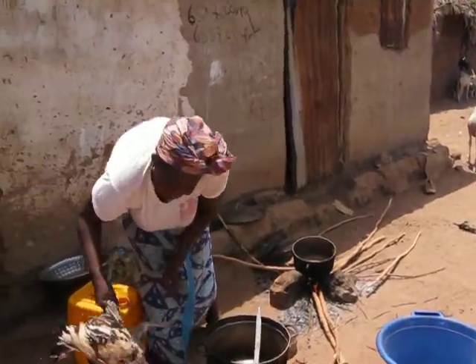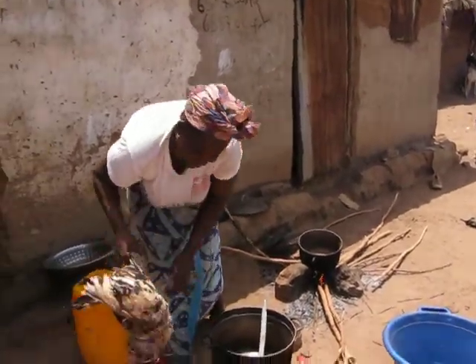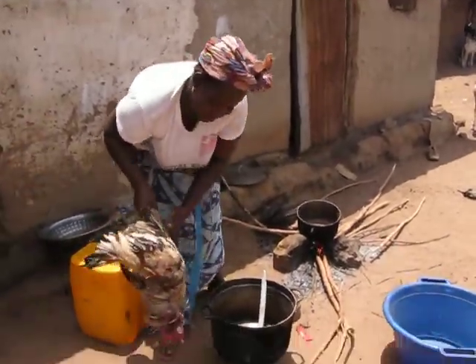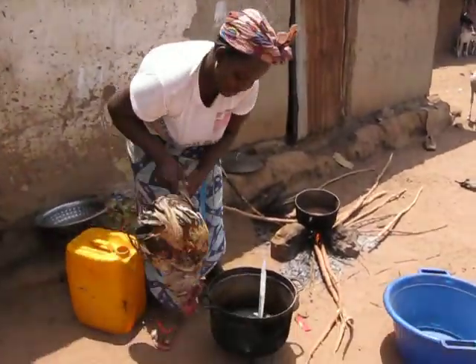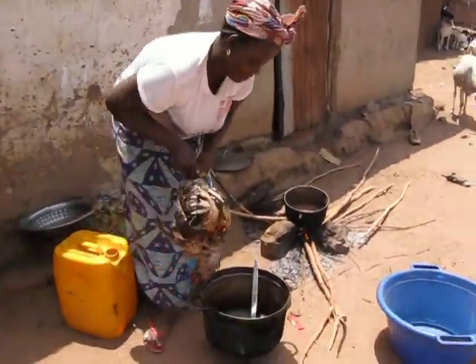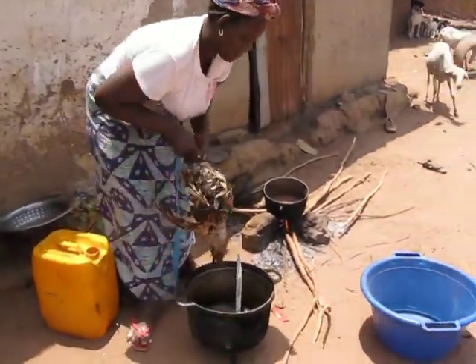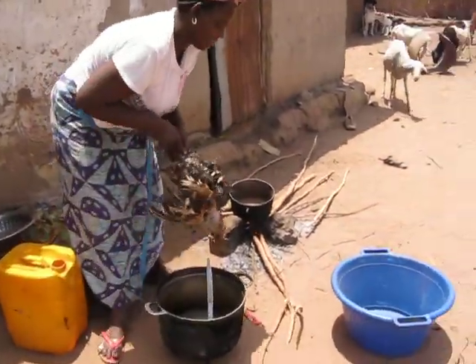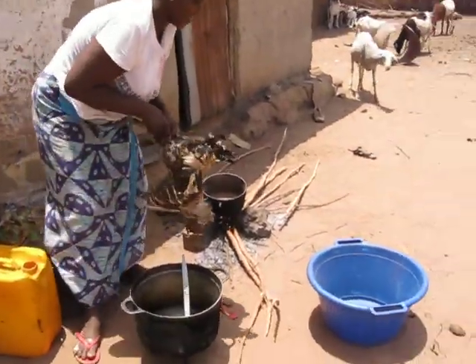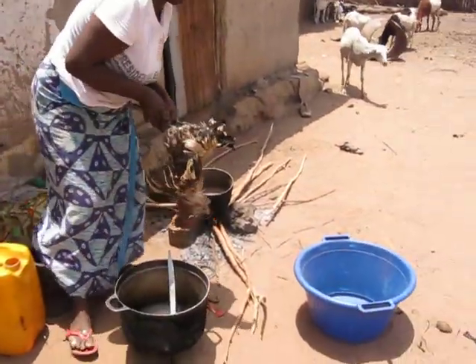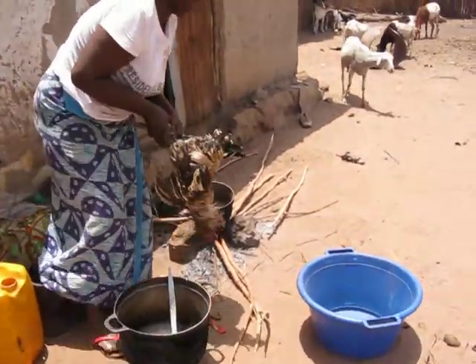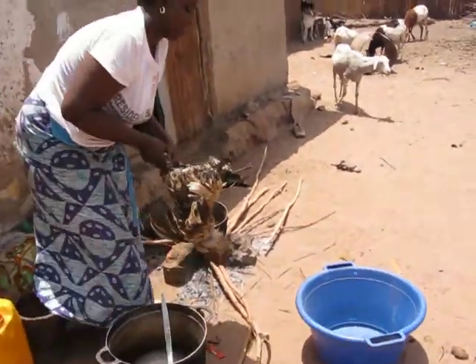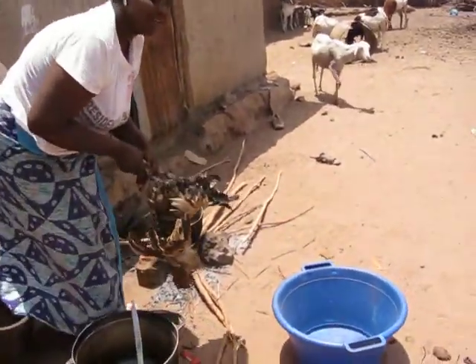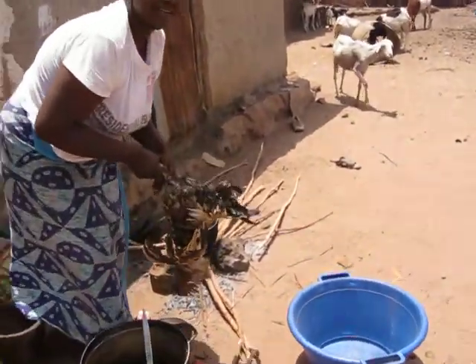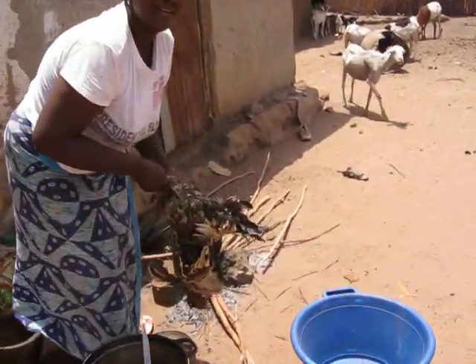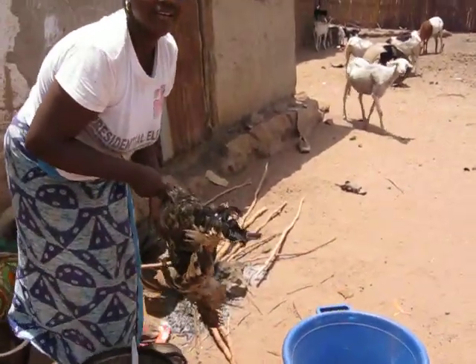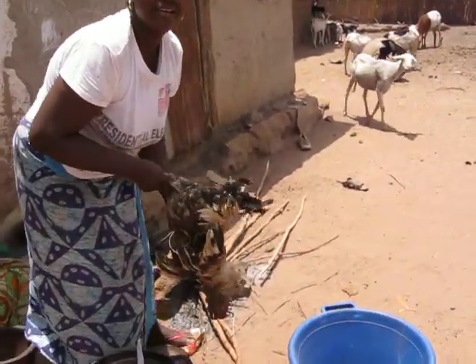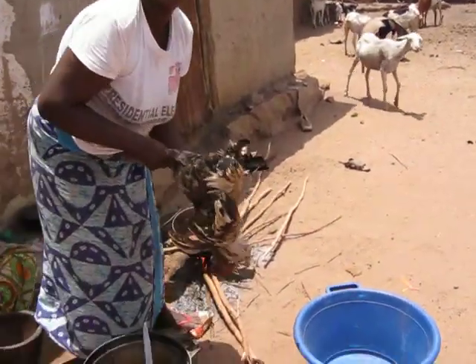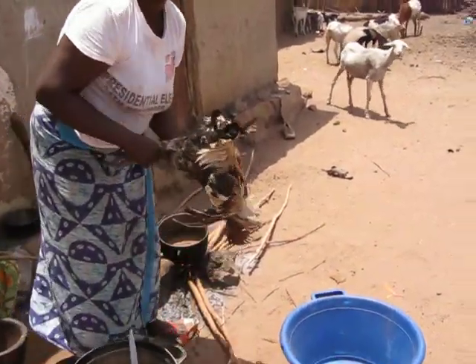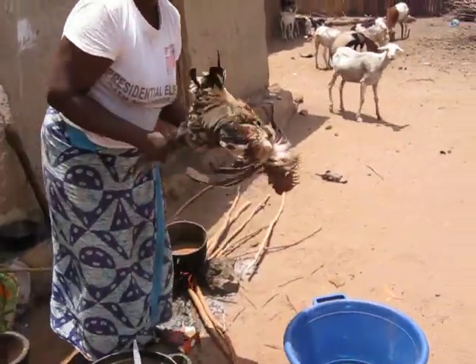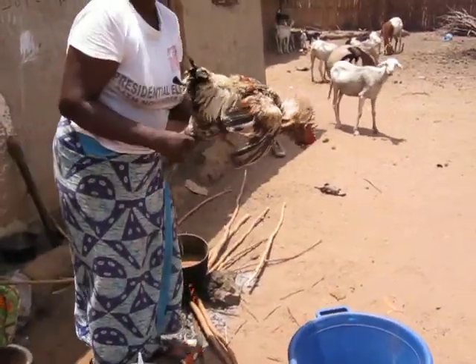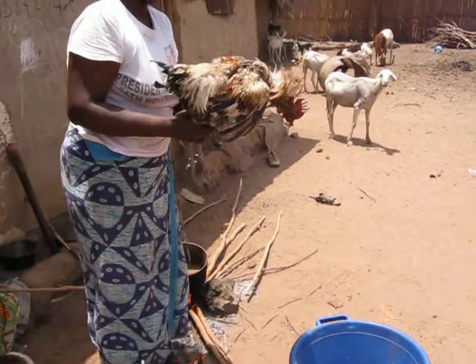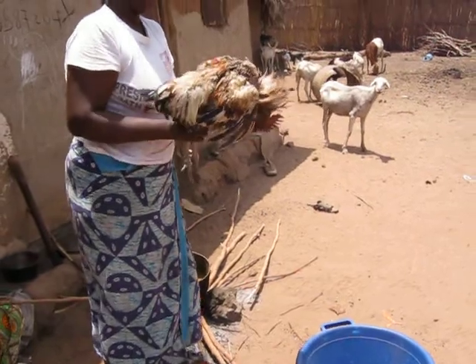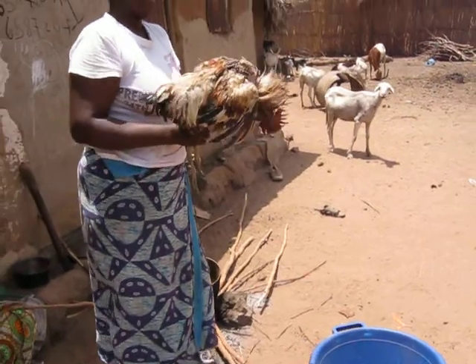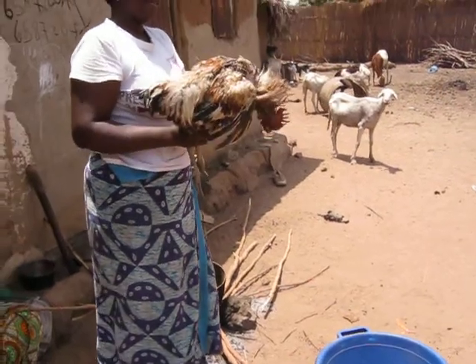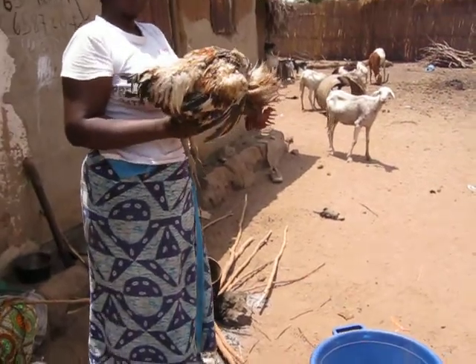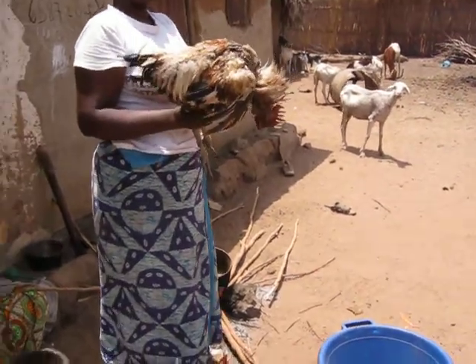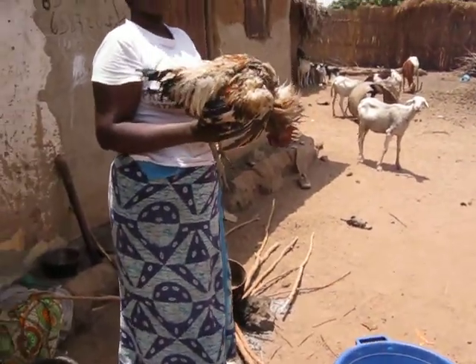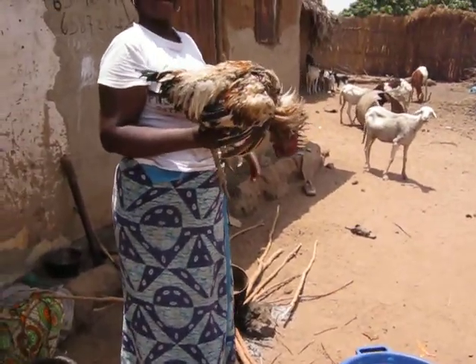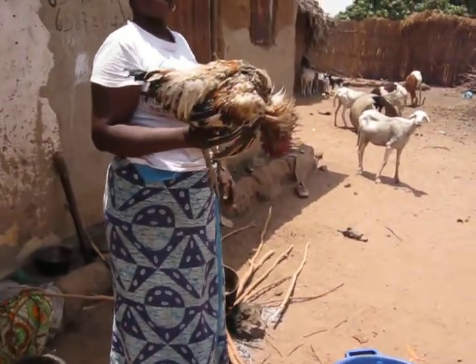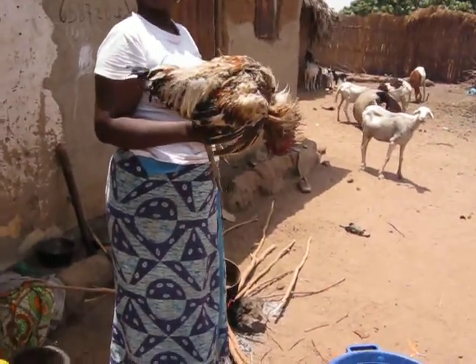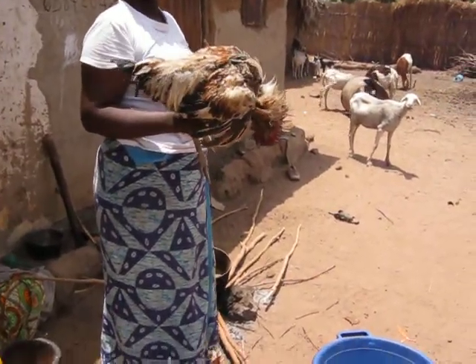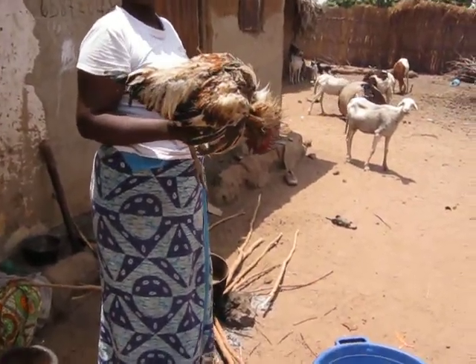And this is what's for lunch. Chicken Benajin? Mafe. Mafe?